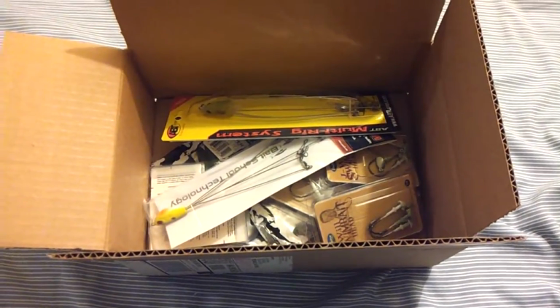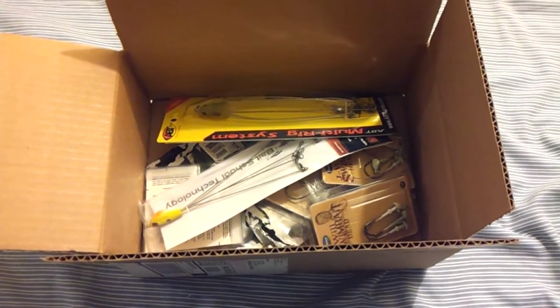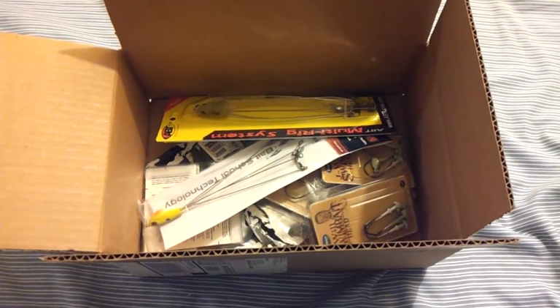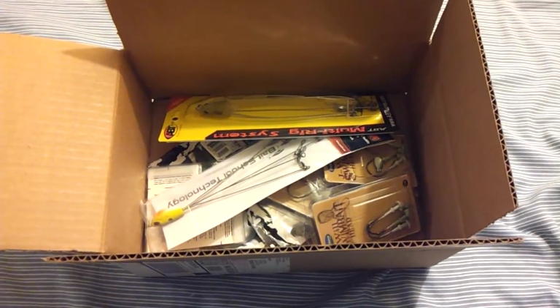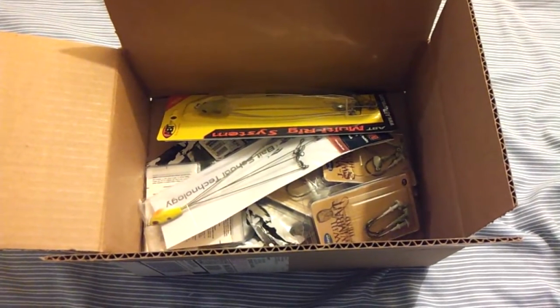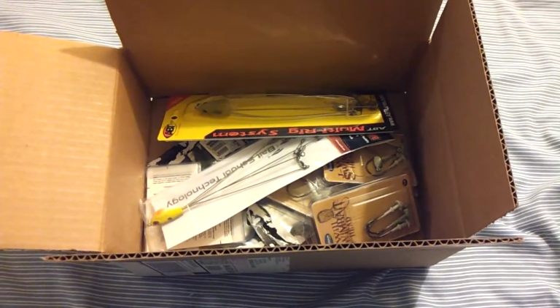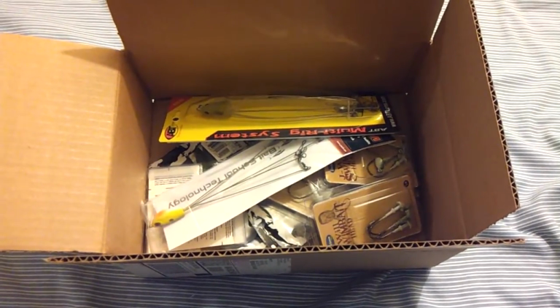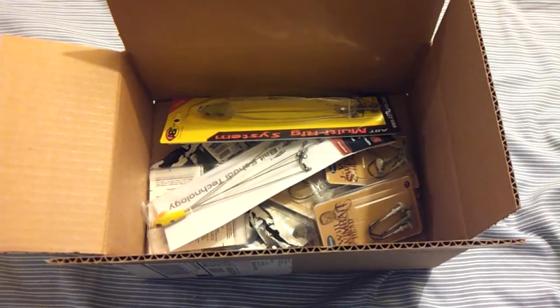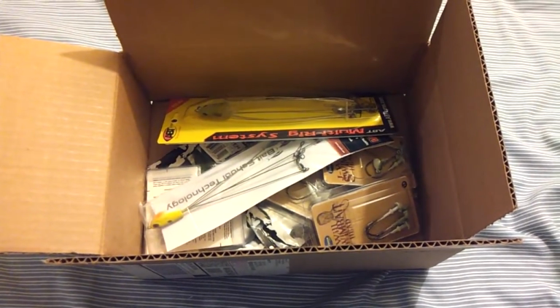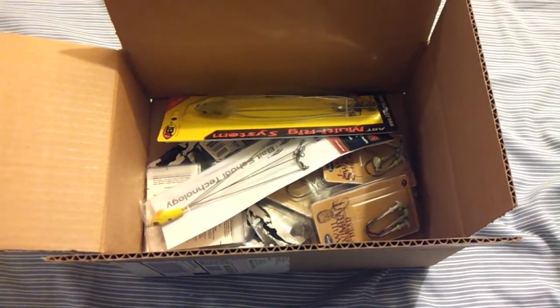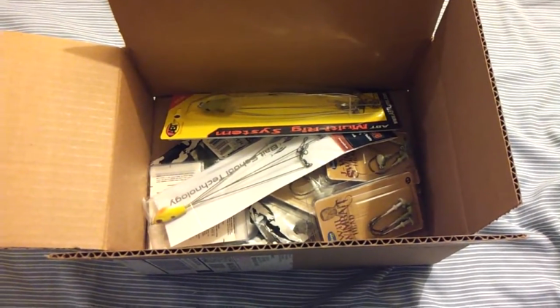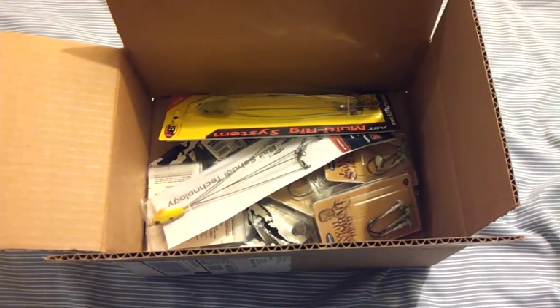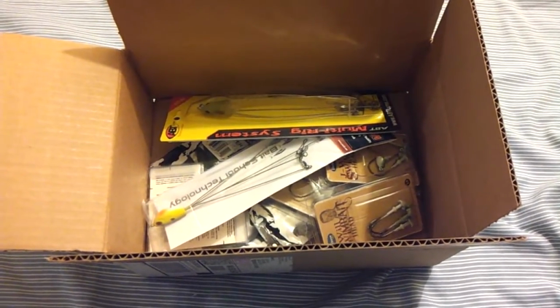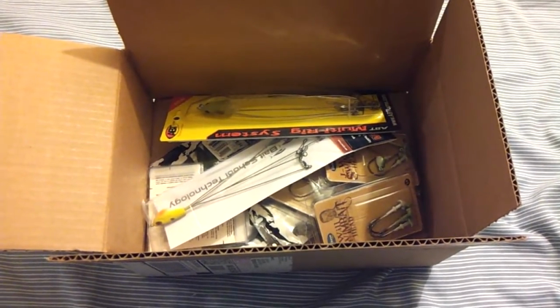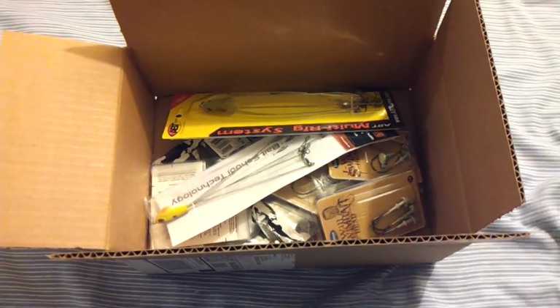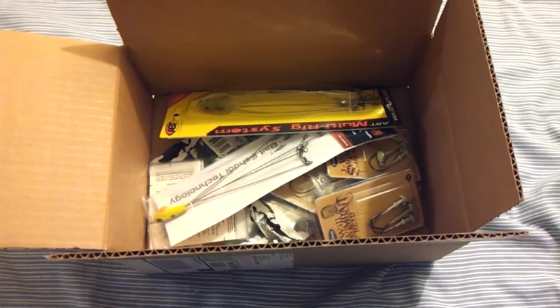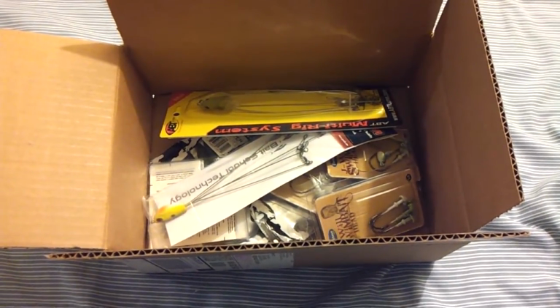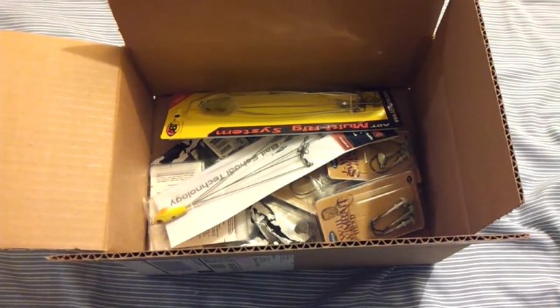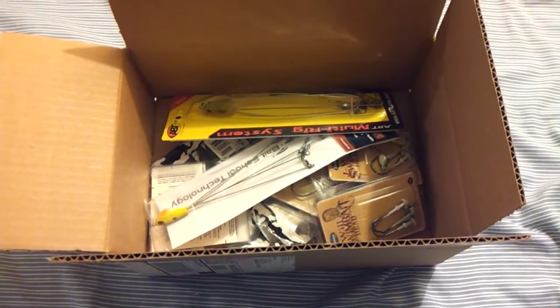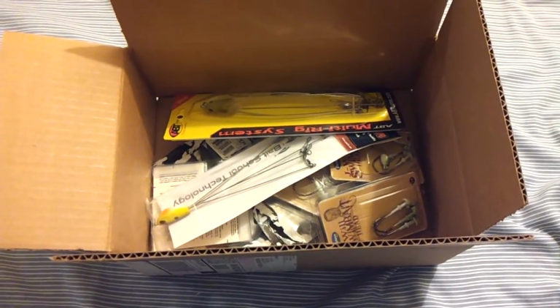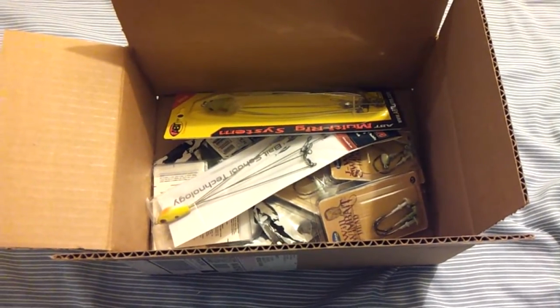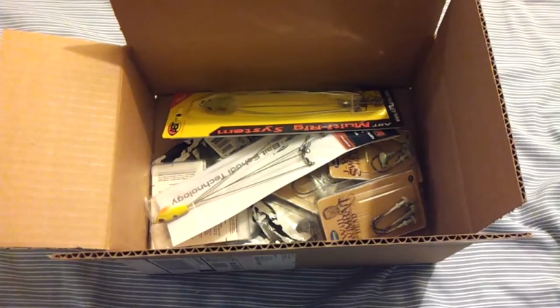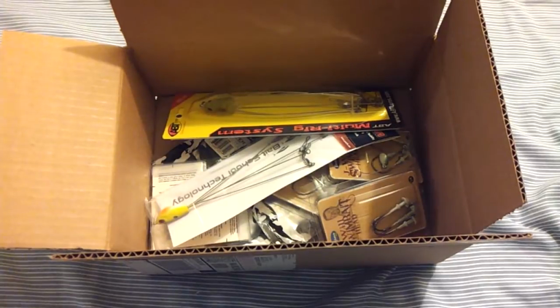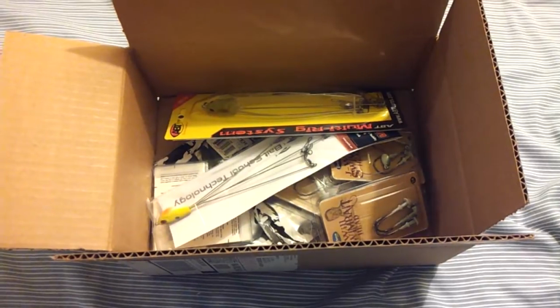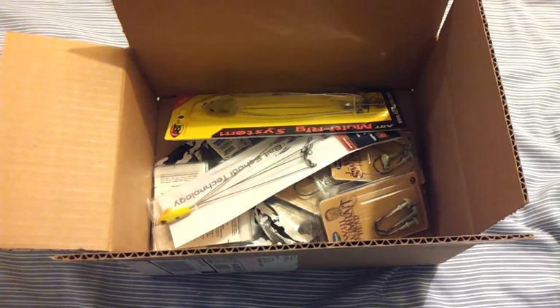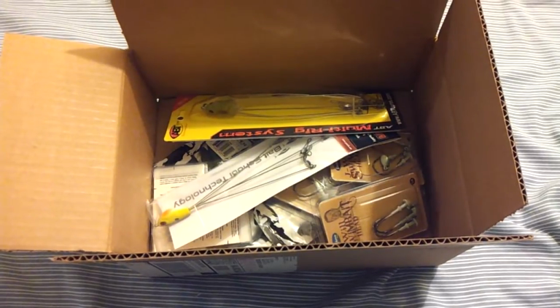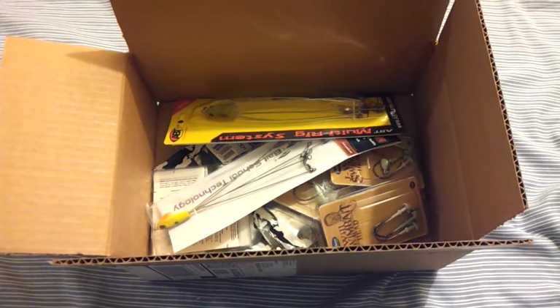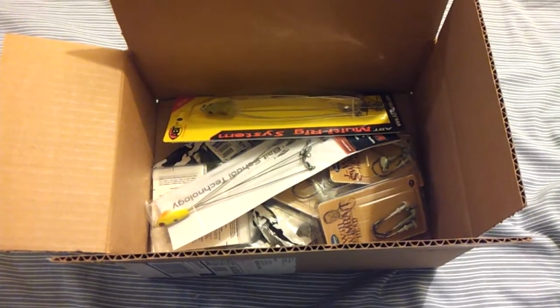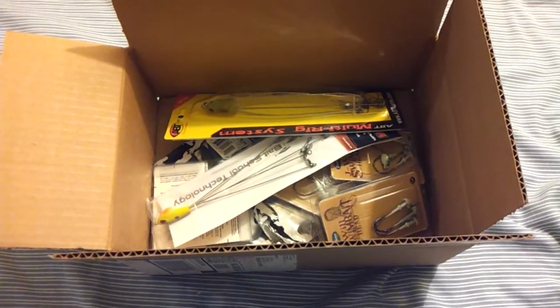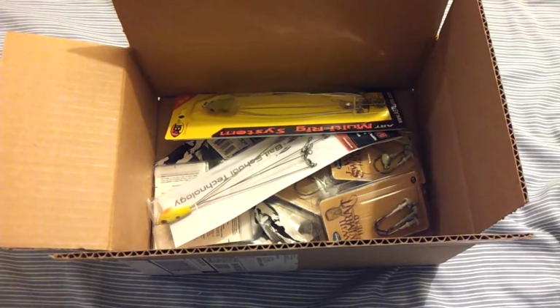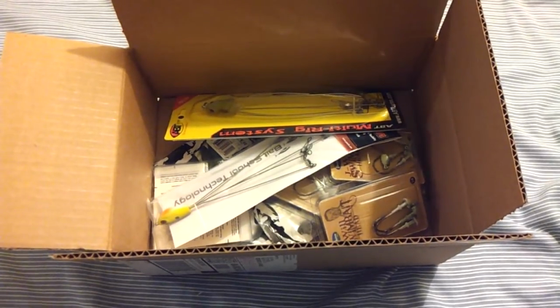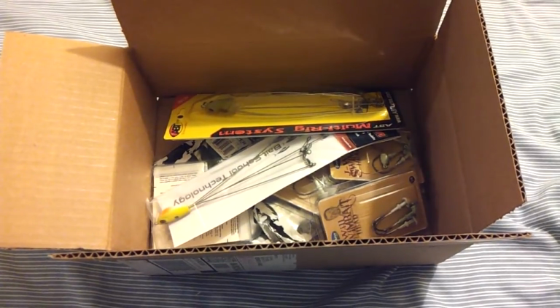Hey, it's Fishing at PNW here. I just wanted to make a quick video to show you guys the new stuff that I got from Tackle Warehouse.